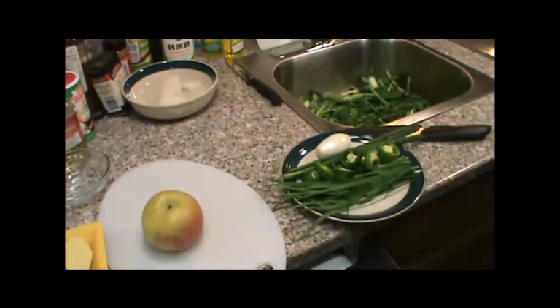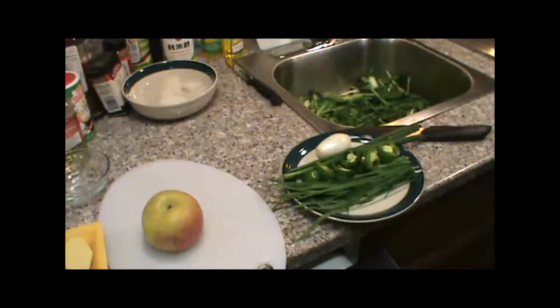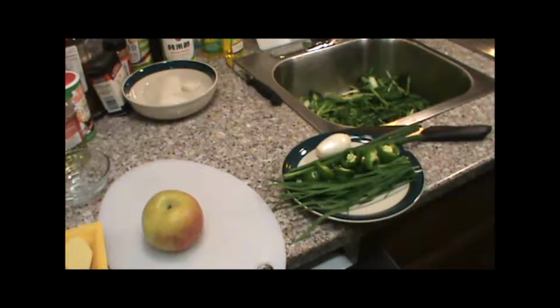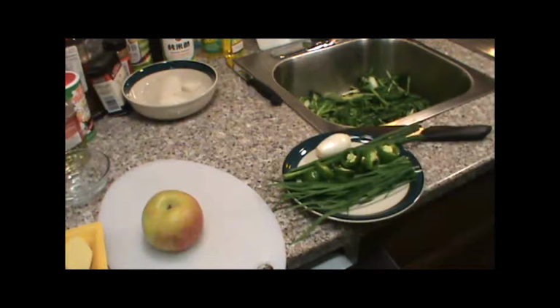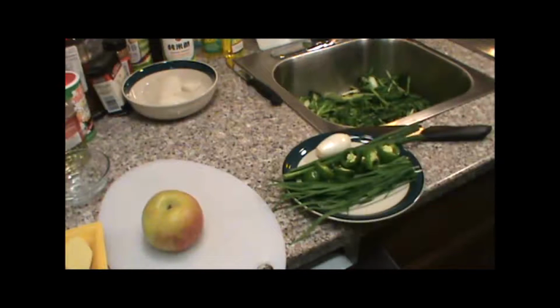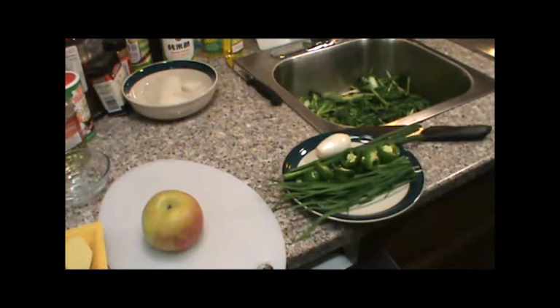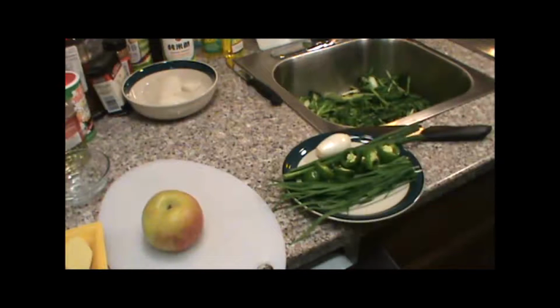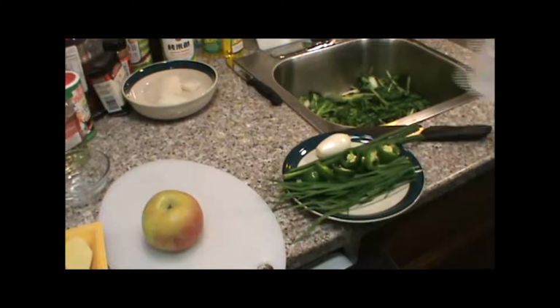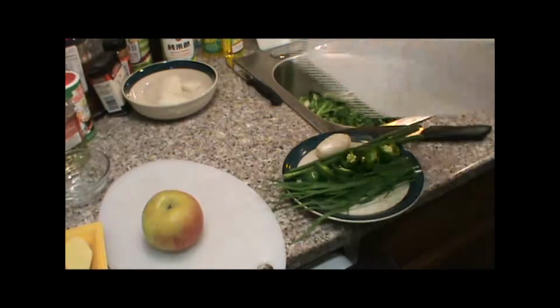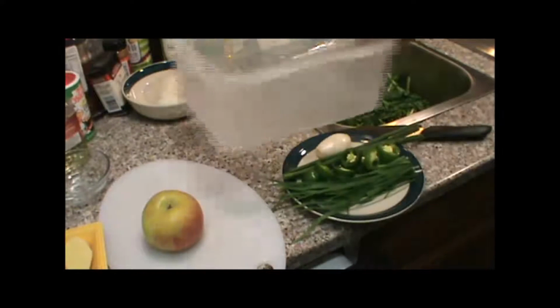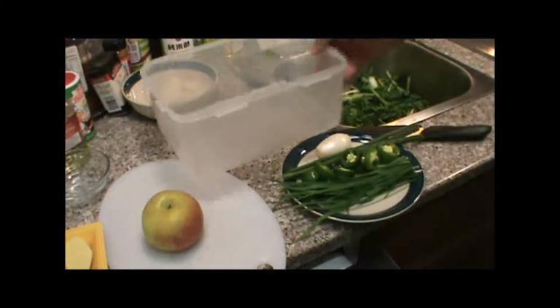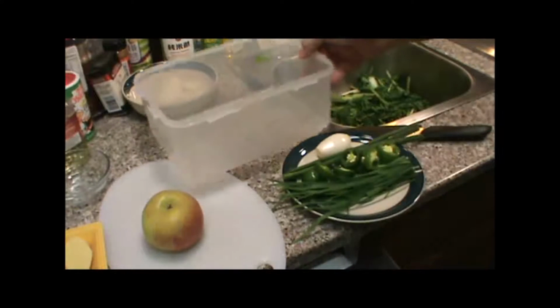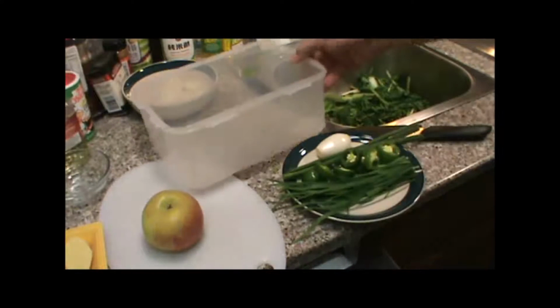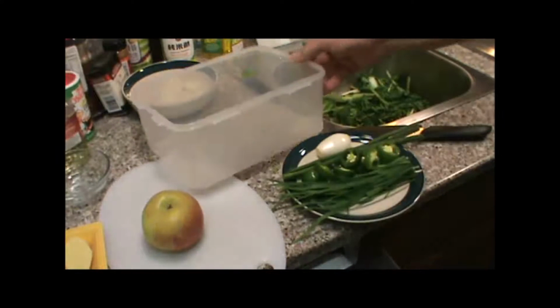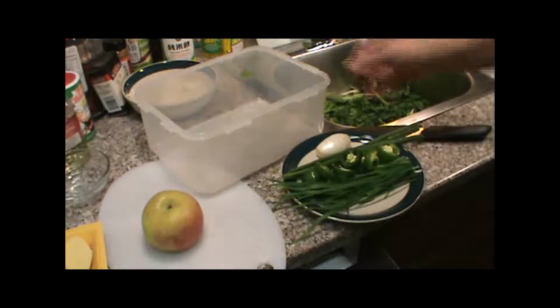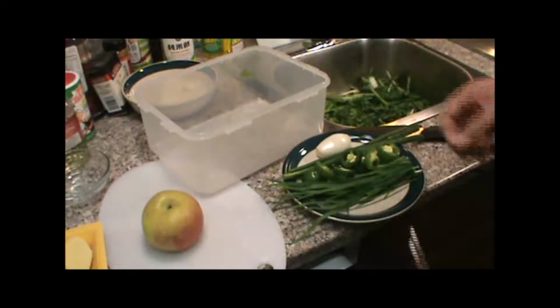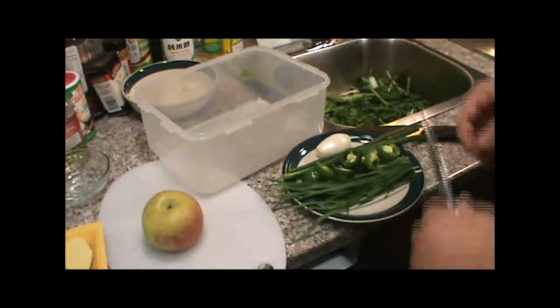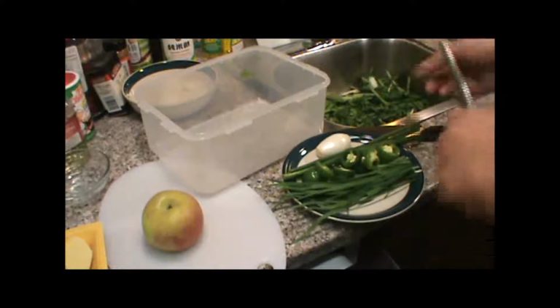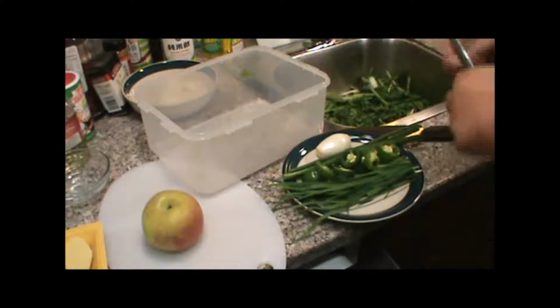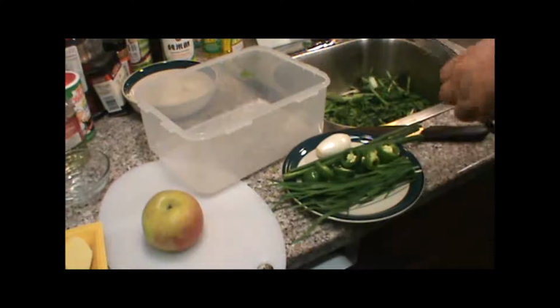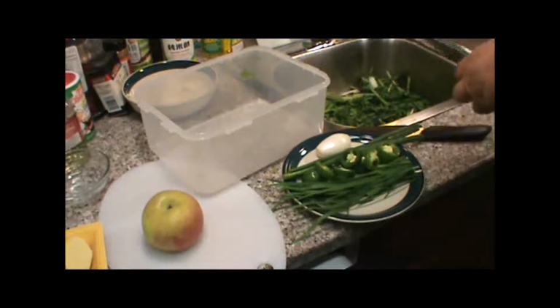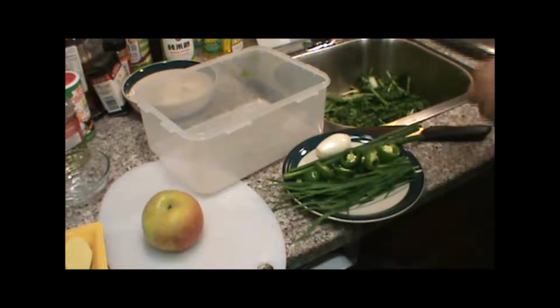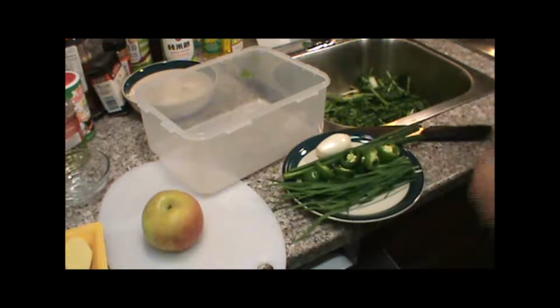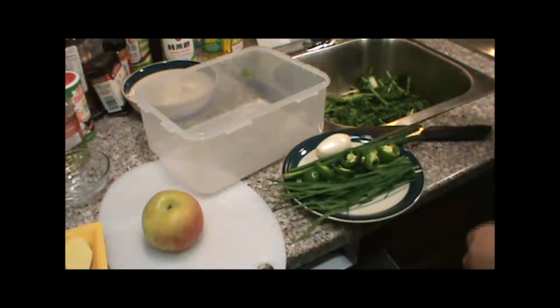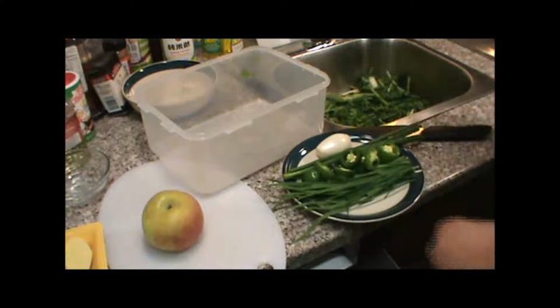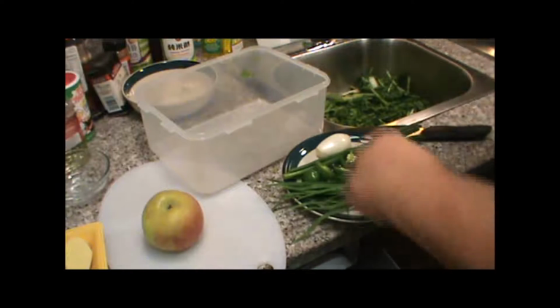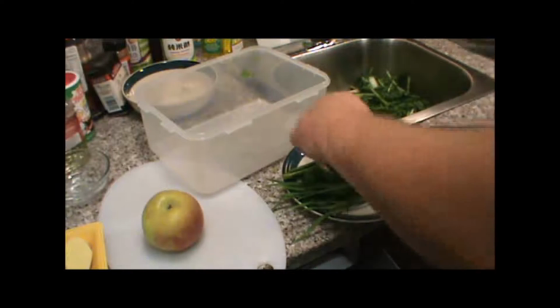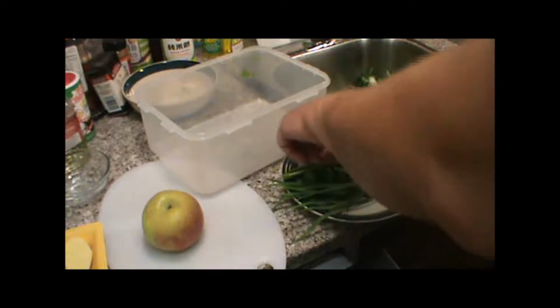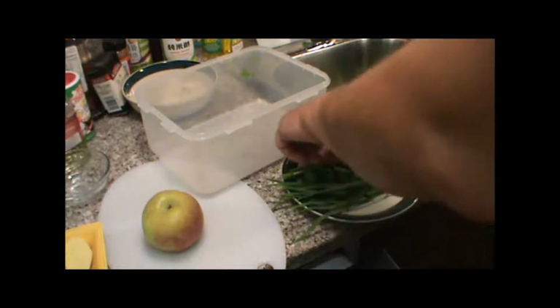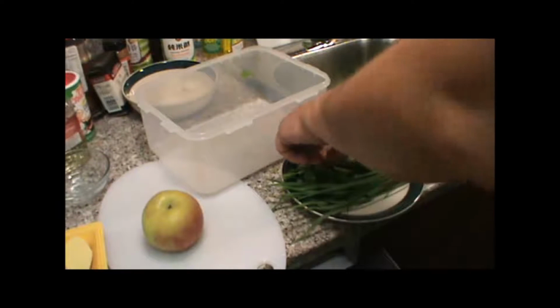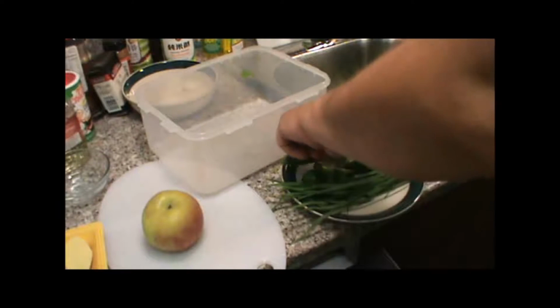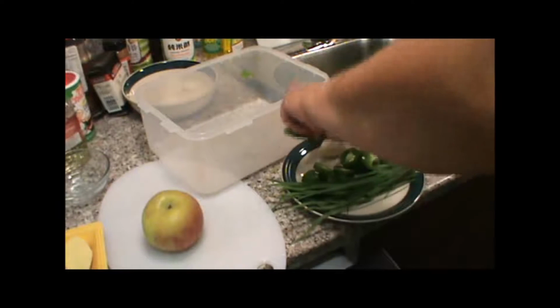Alright, we're getting close to an hour now and our stuff is getting a lot smaller.